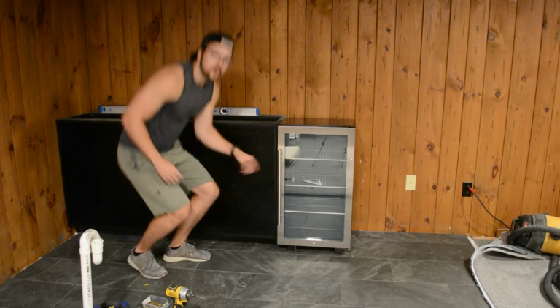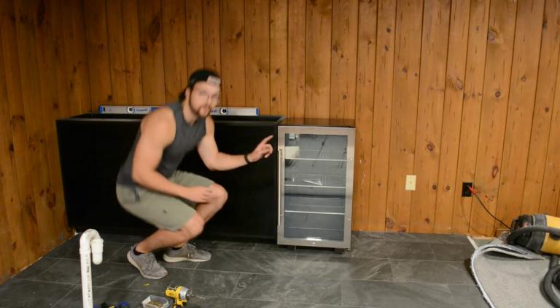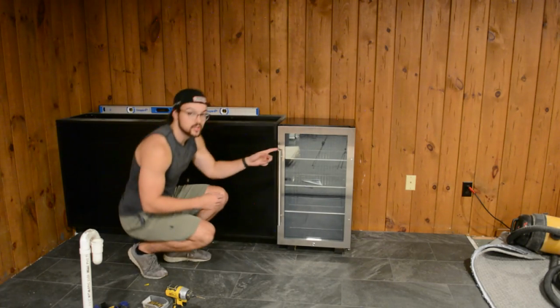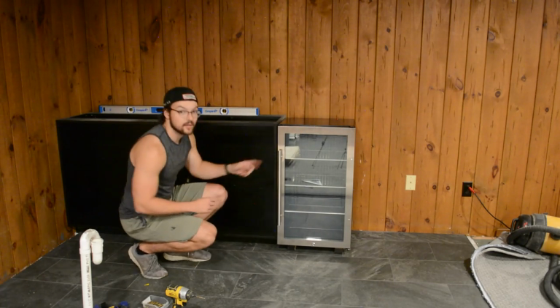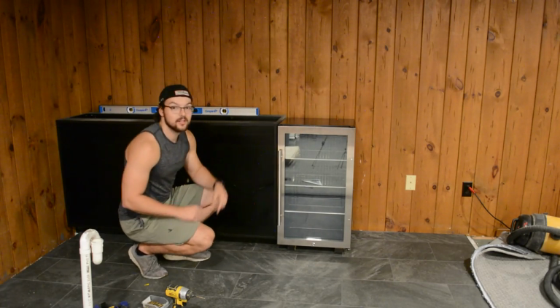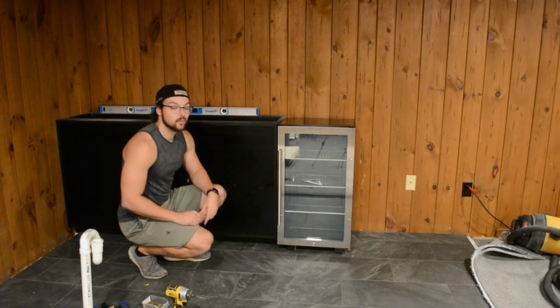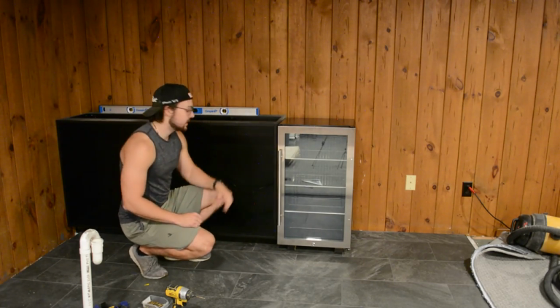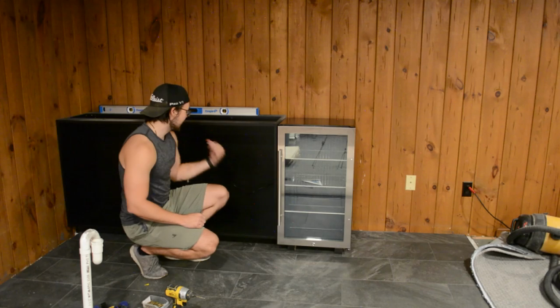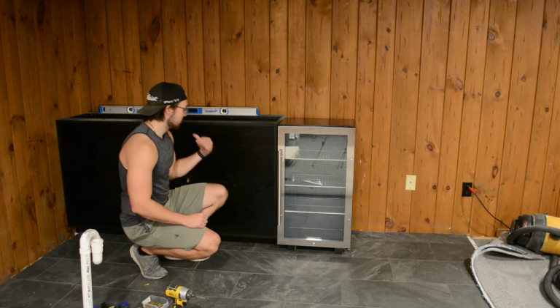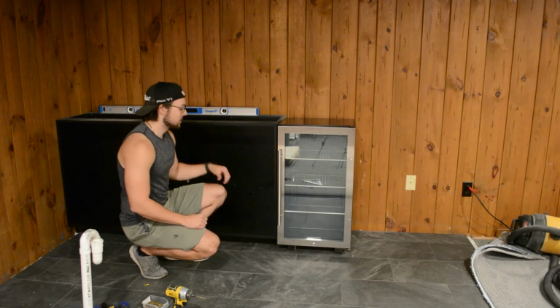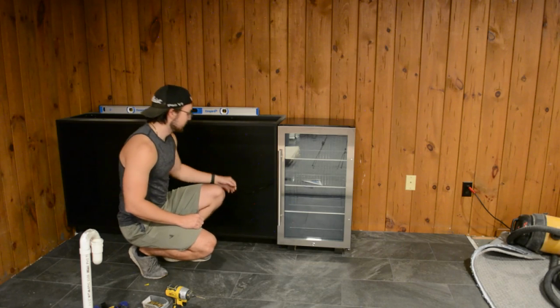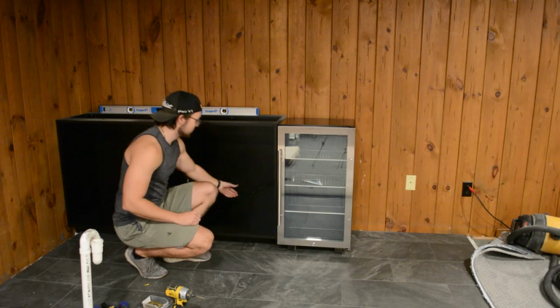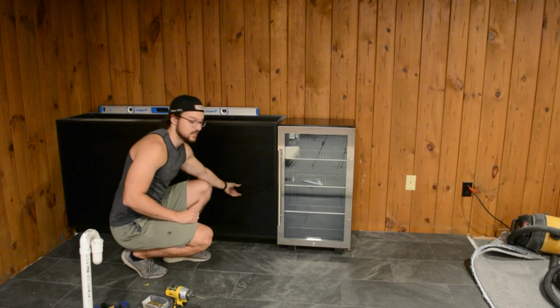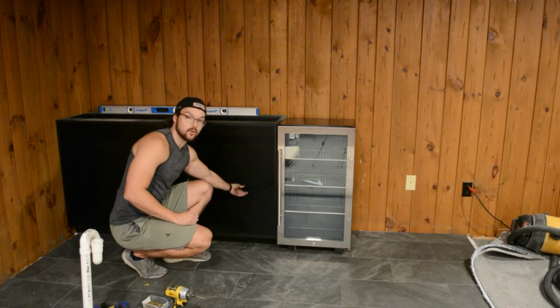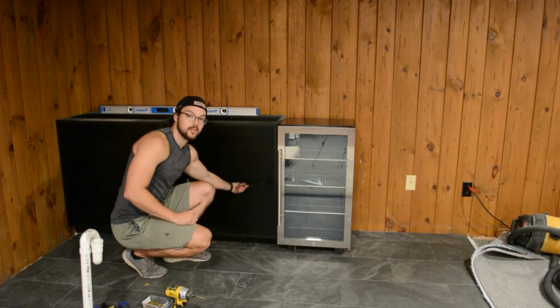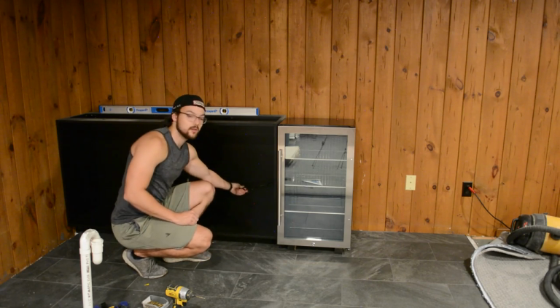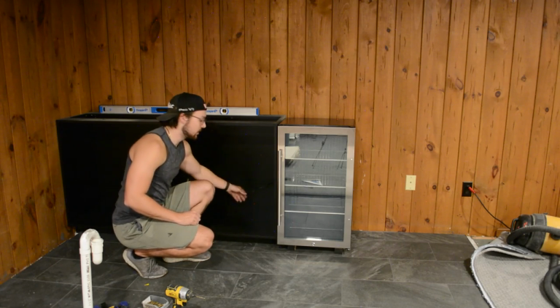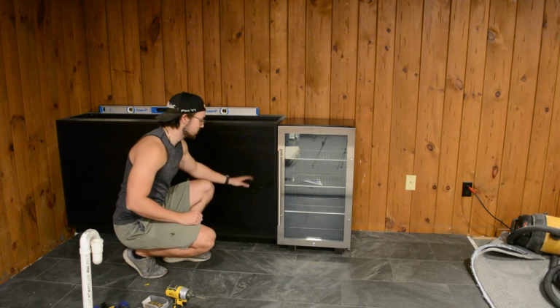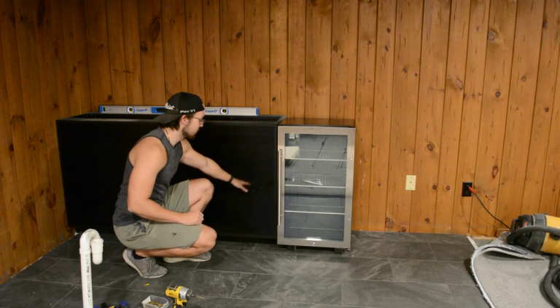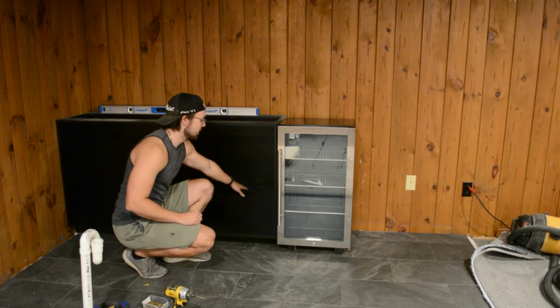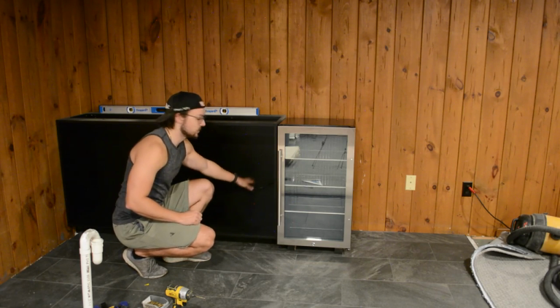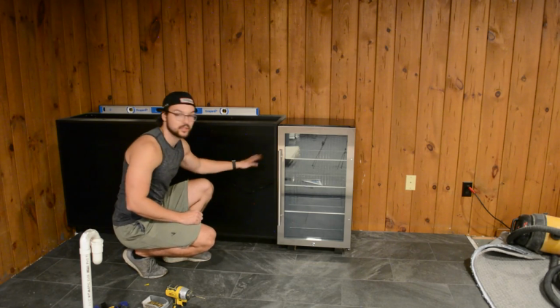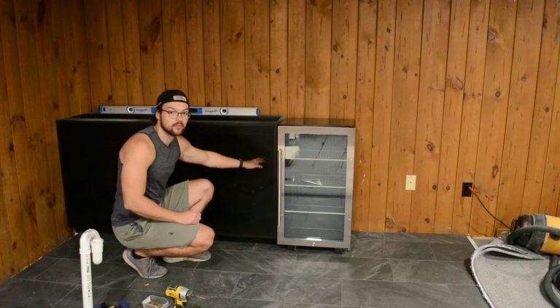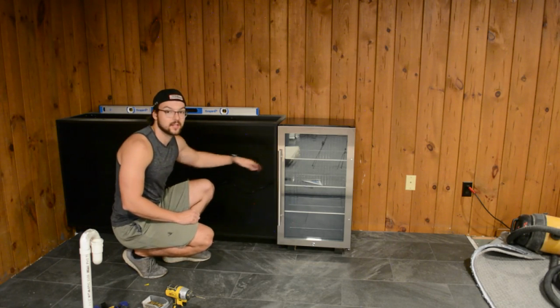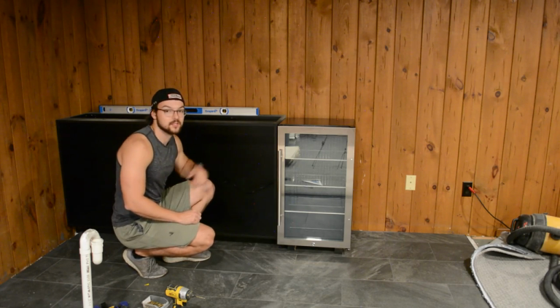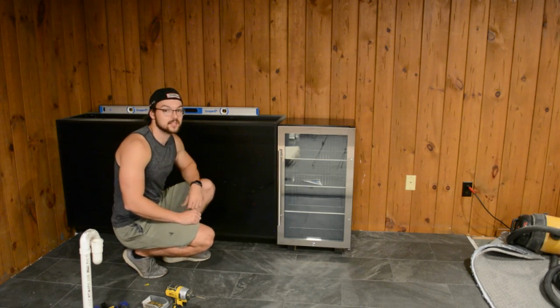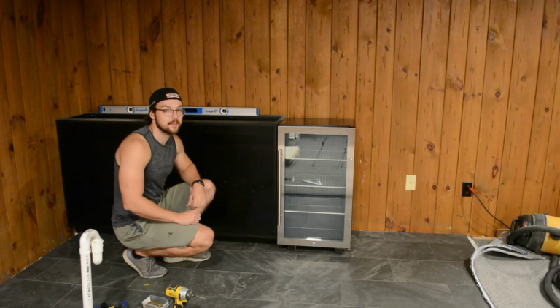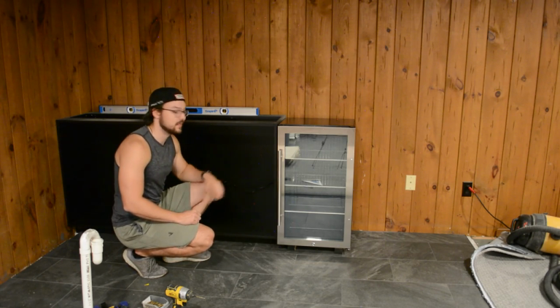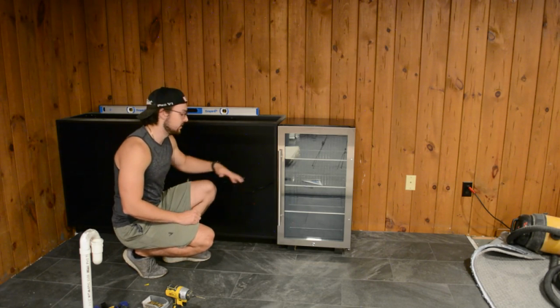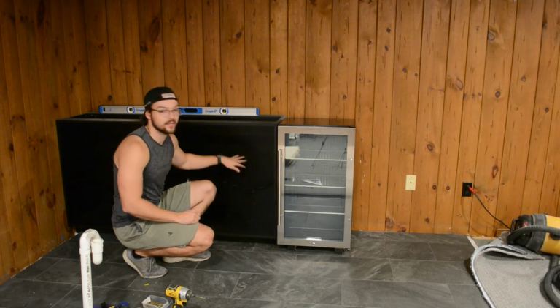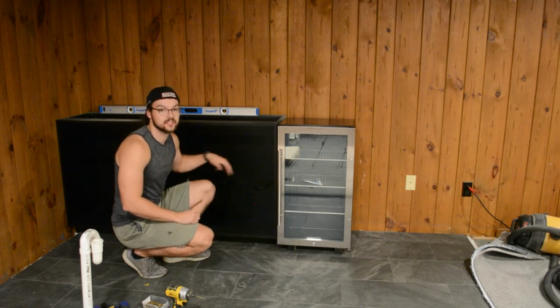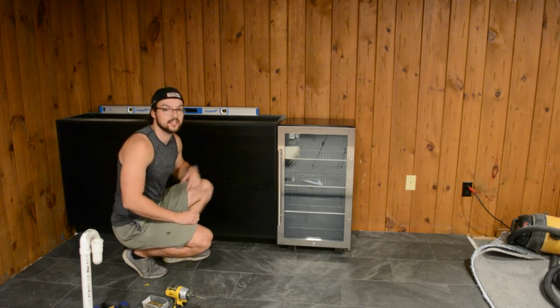The fridge is now in and working — I got it plugged in. You can see the cord here, and I'll just cover that up with the shelf that goes in this cabinet, and you'll never see it.